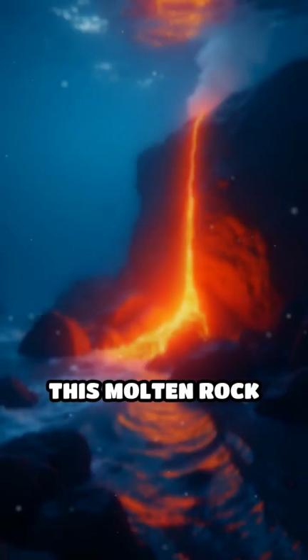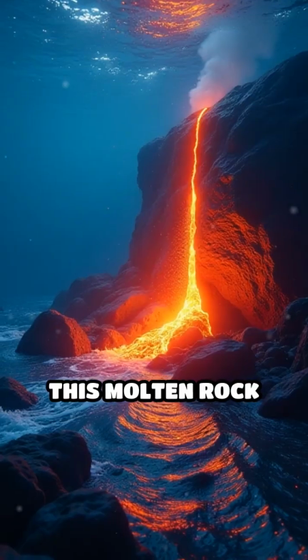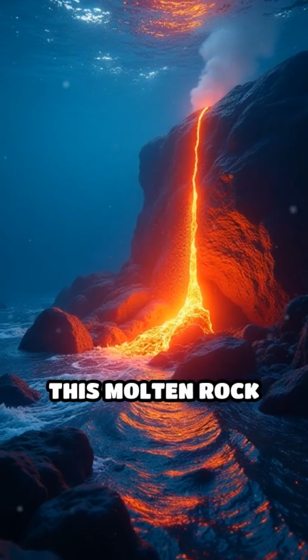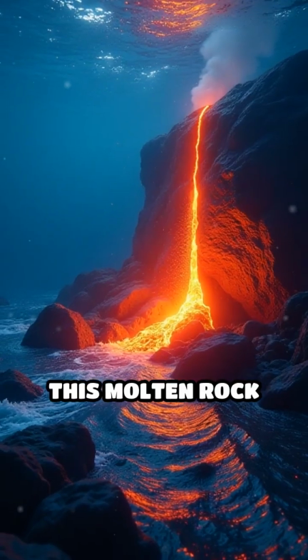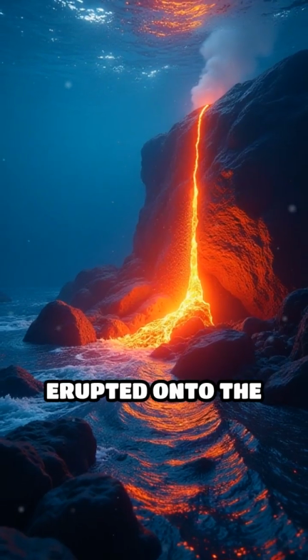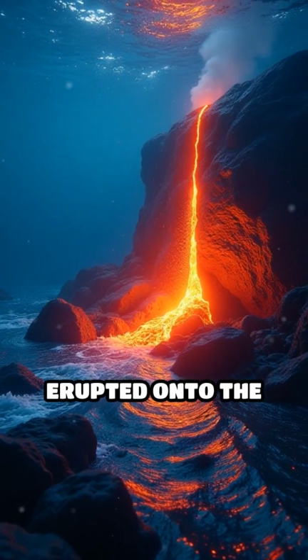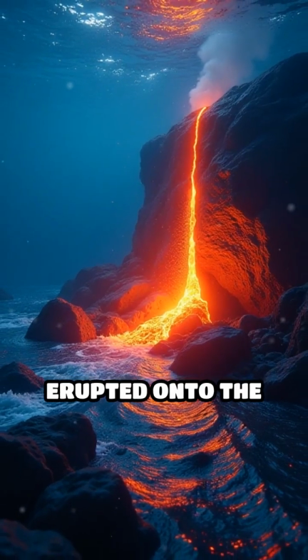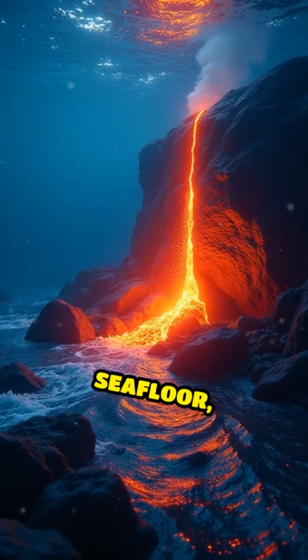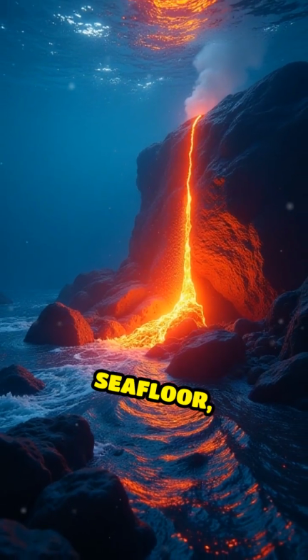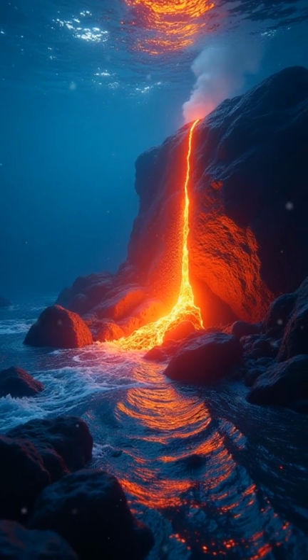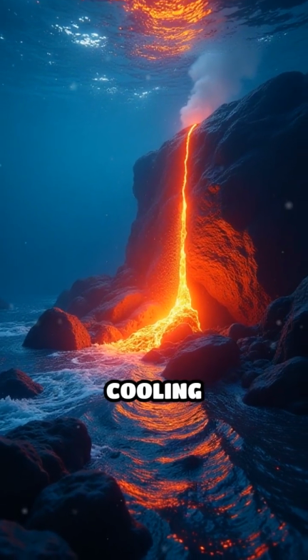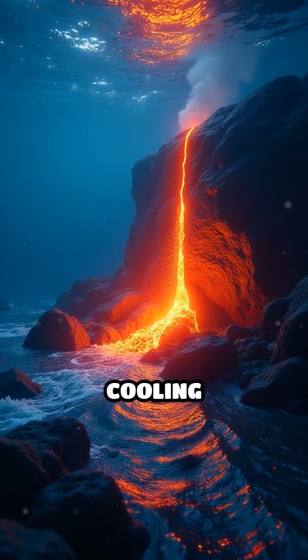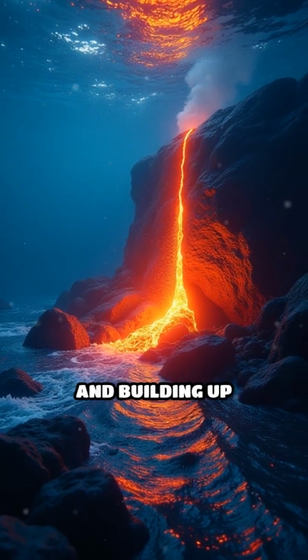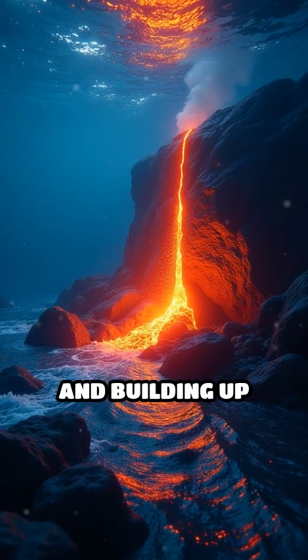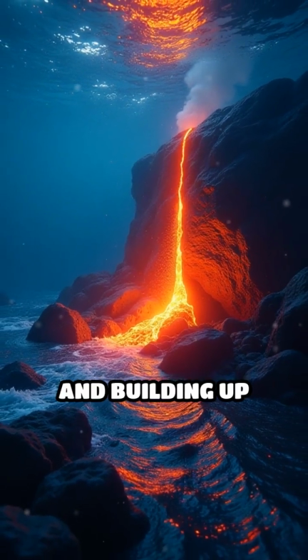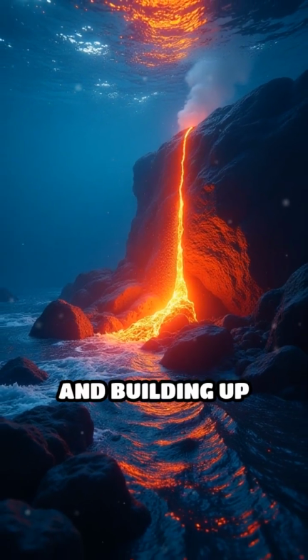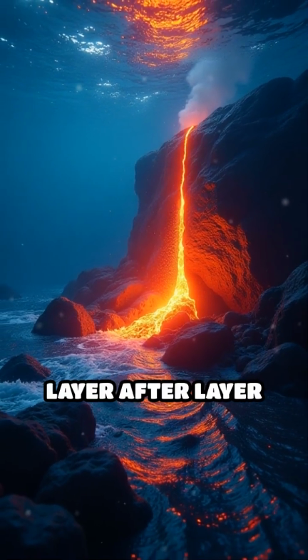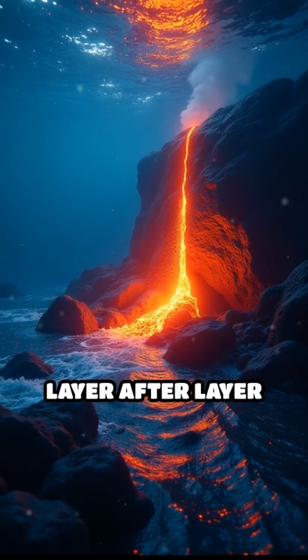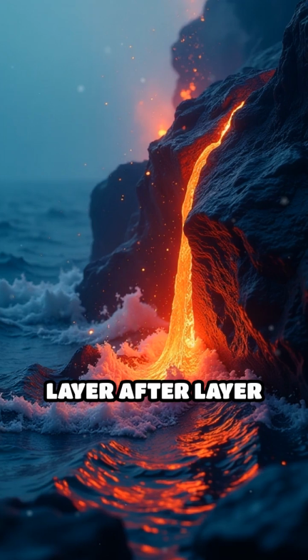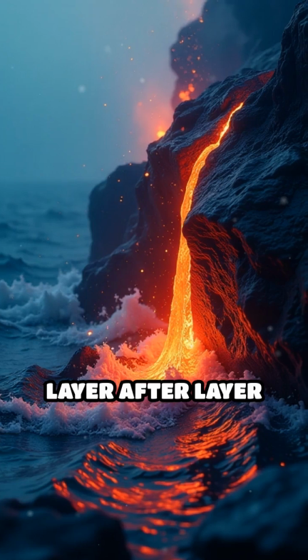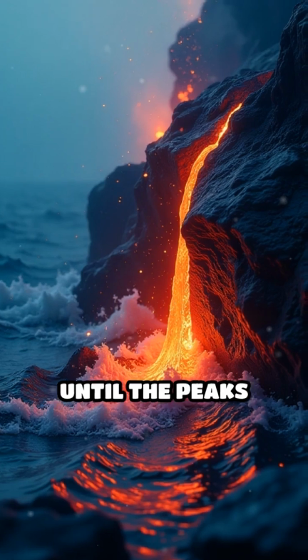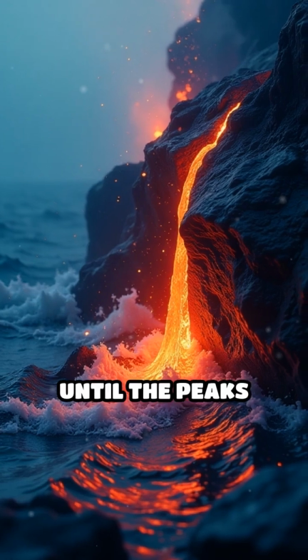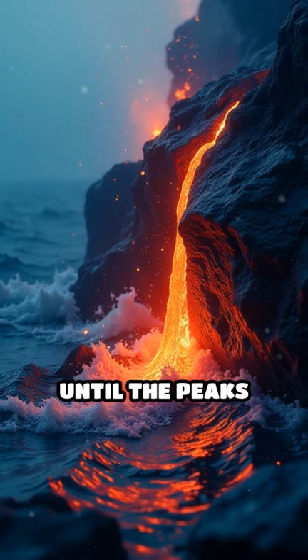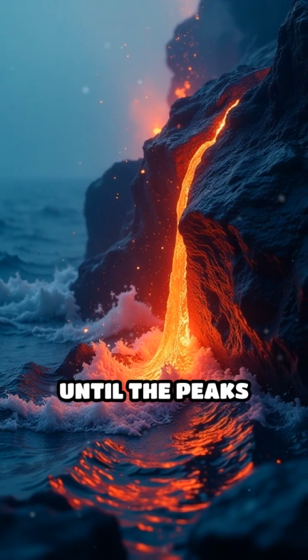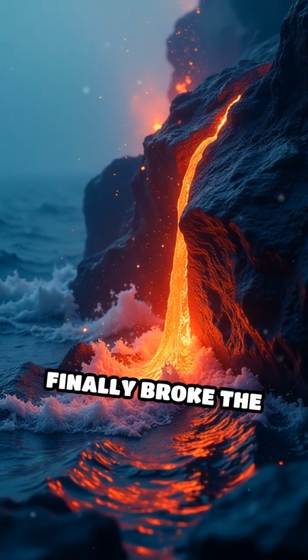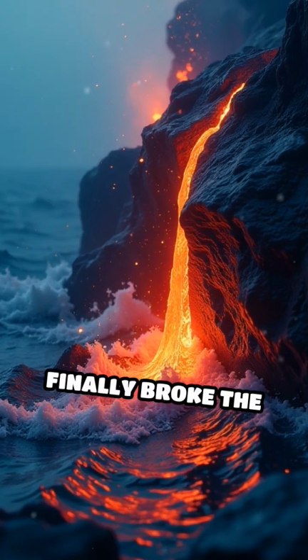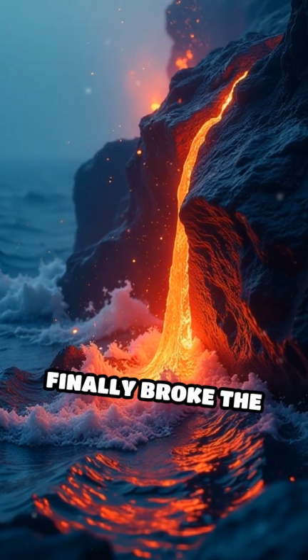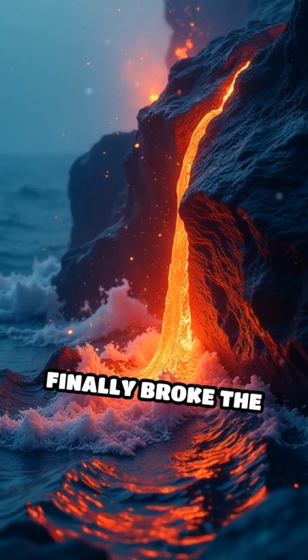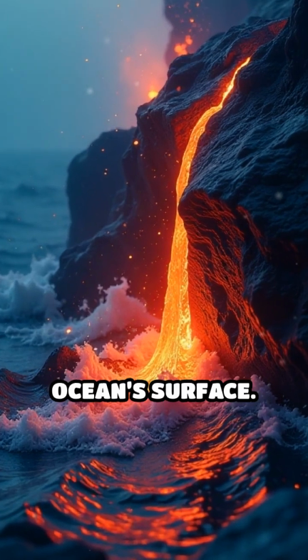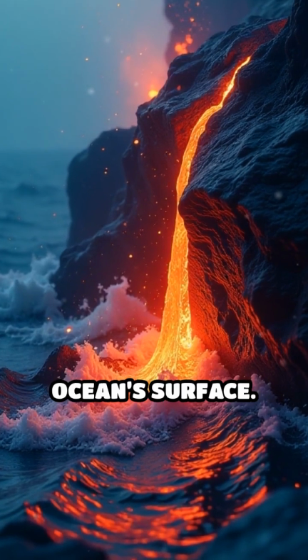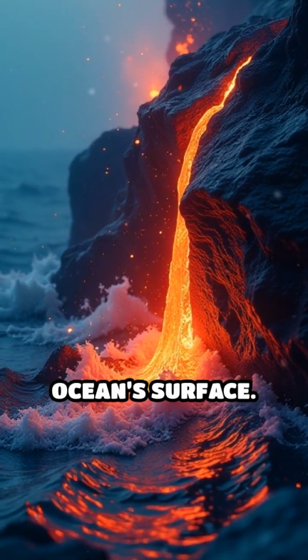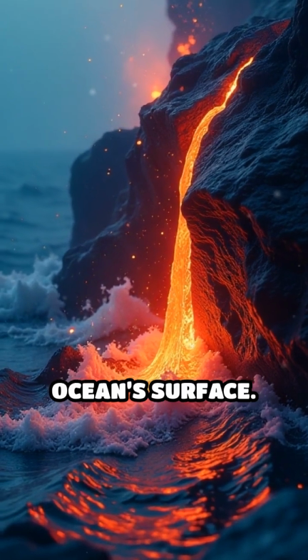This molten rock erupted onto the seafloor, cooling and building up layer after layer until the peaks finally broke the ocean's surface.